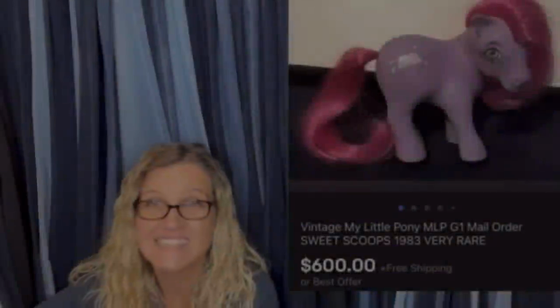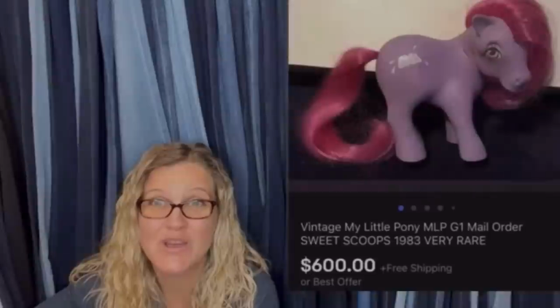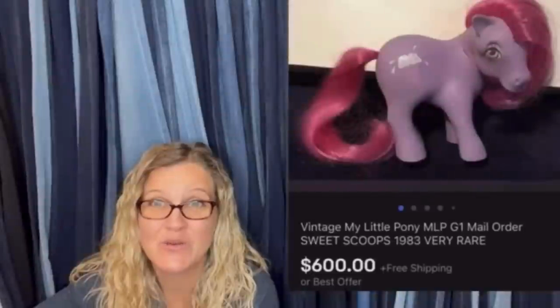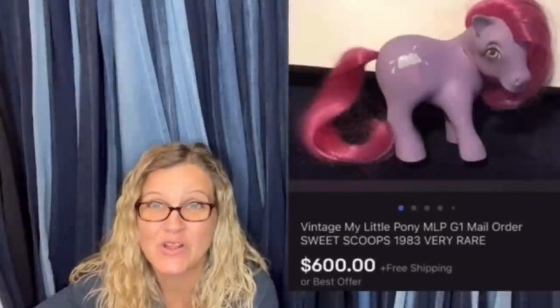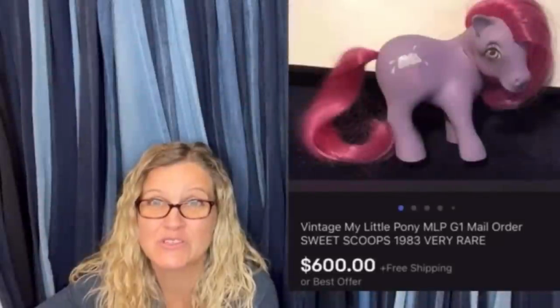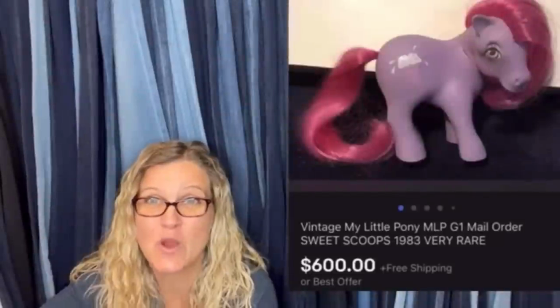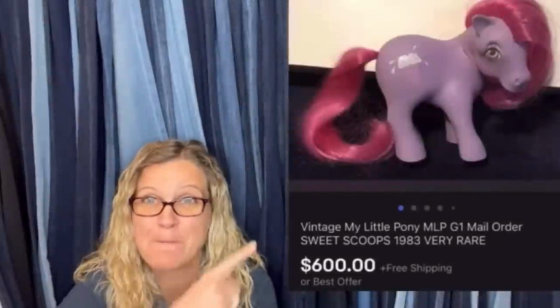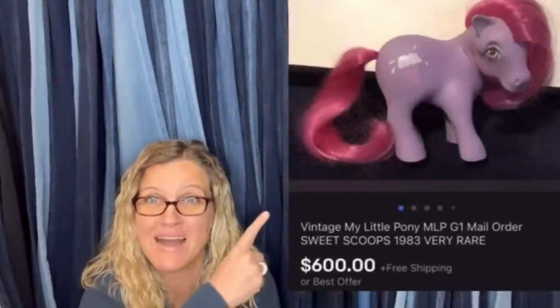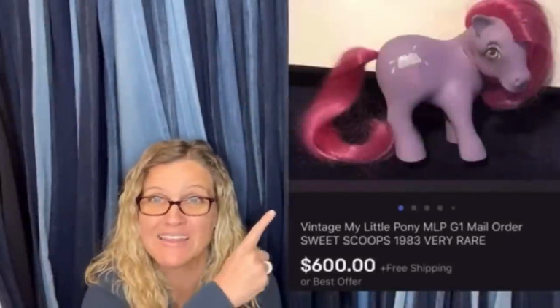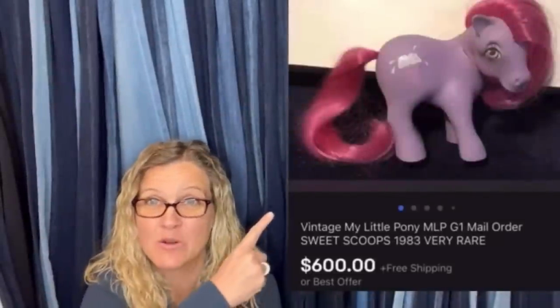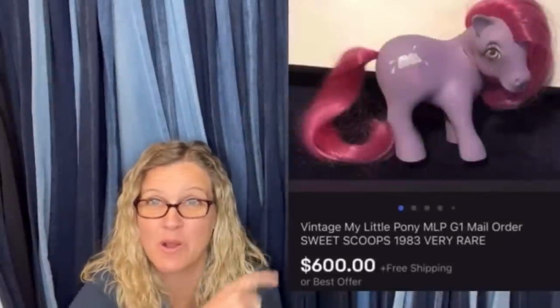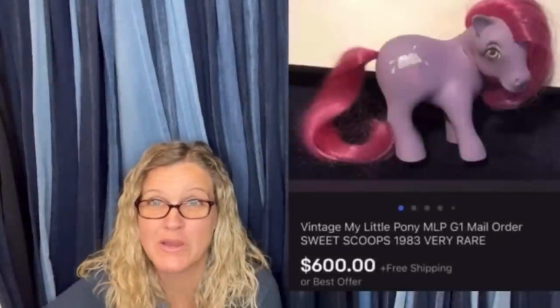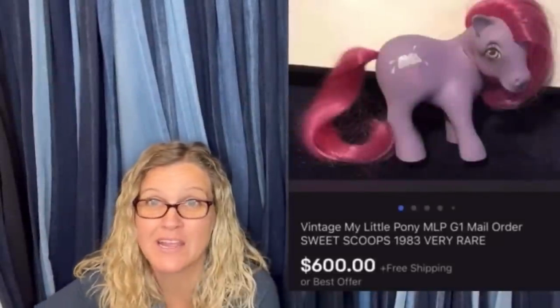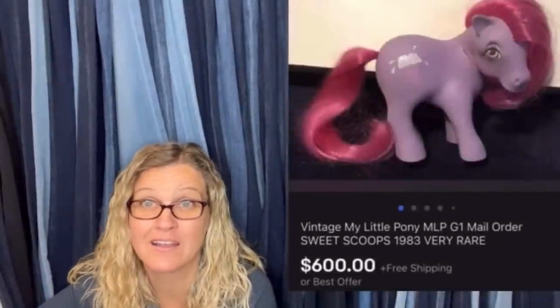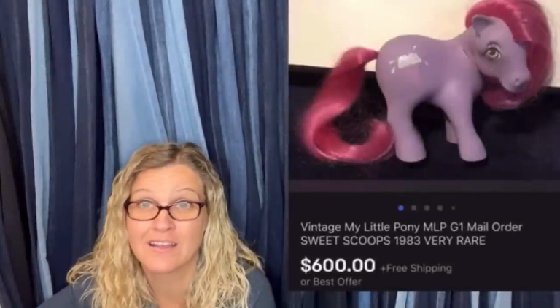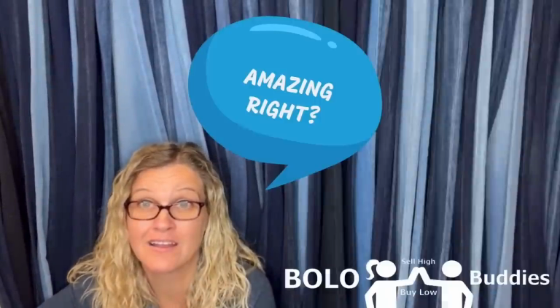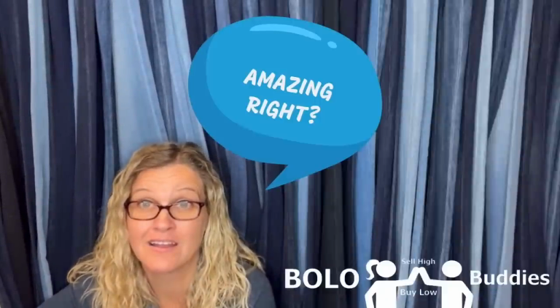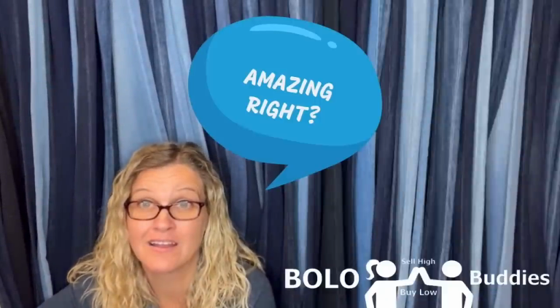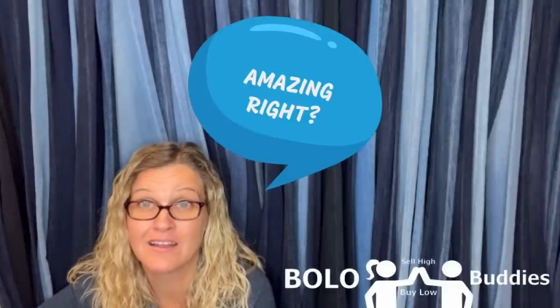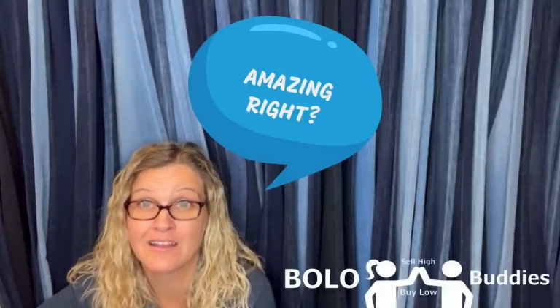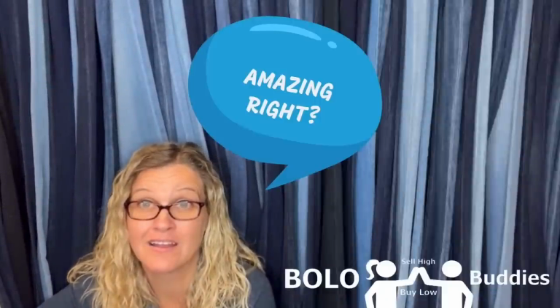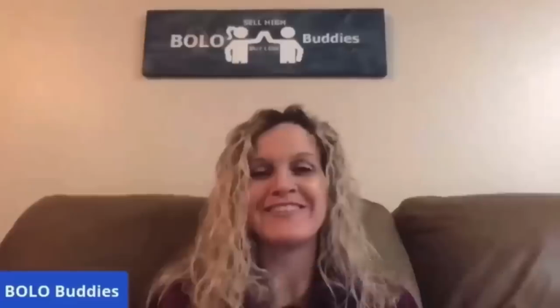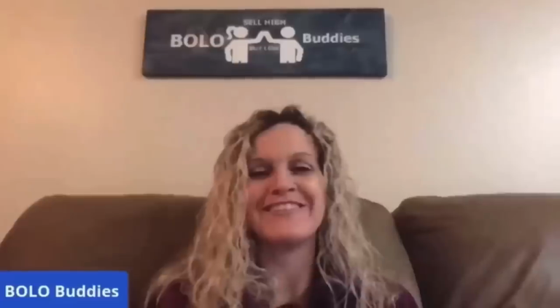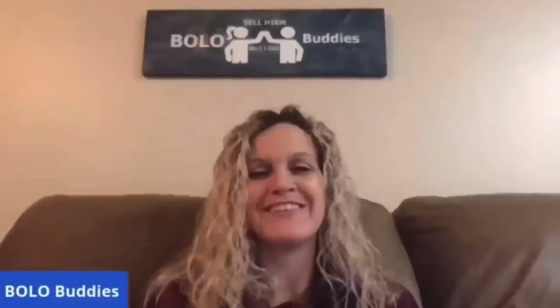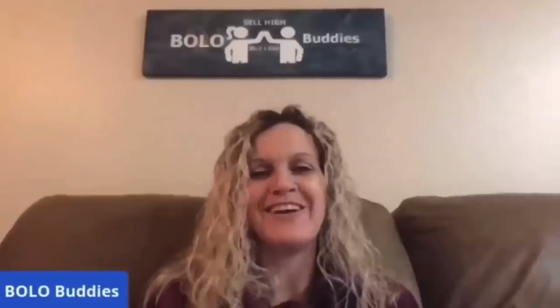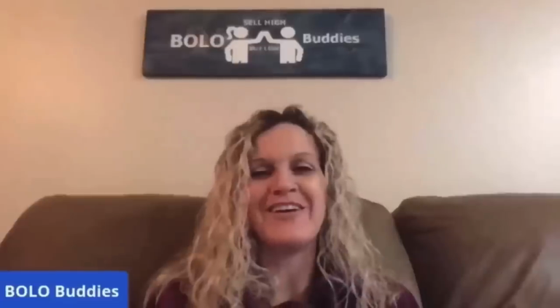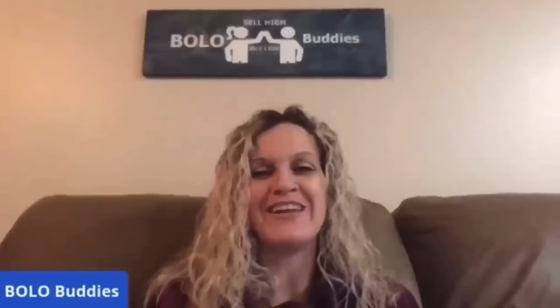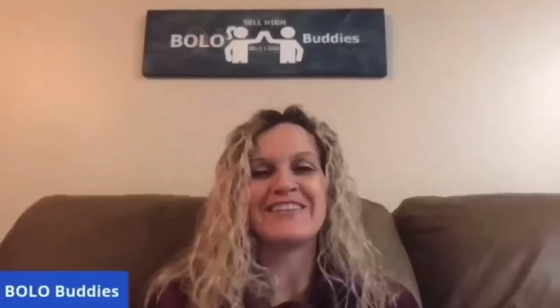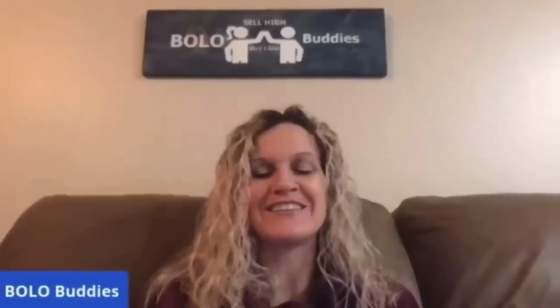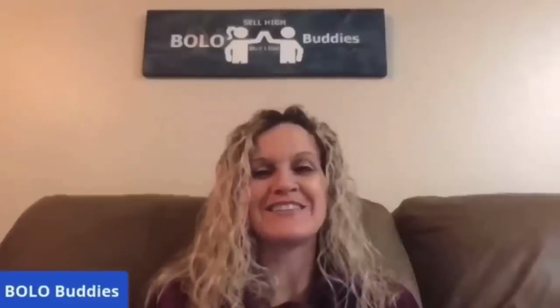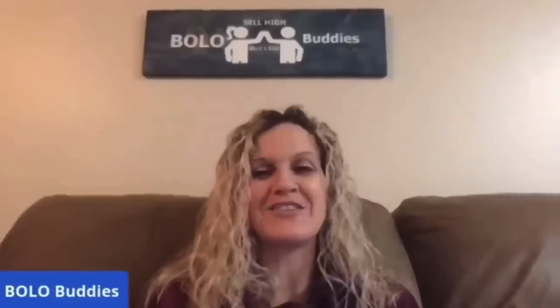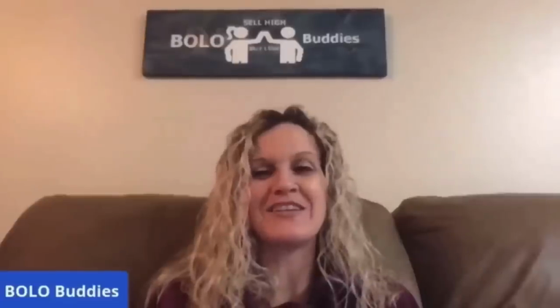$600 for a My Little Pony. Amazing, right? All right, let's get started.